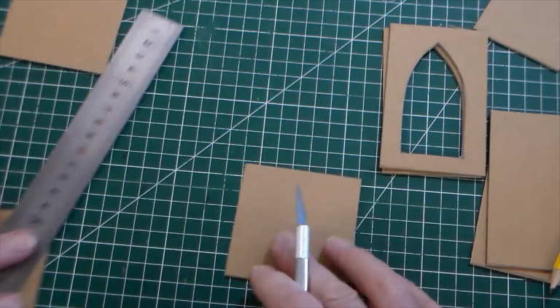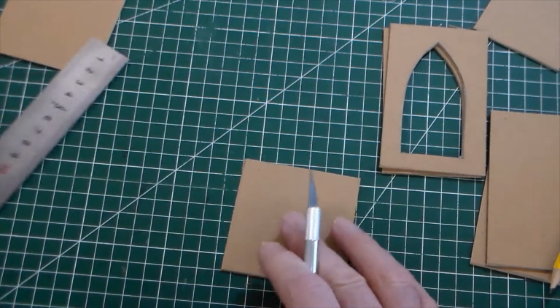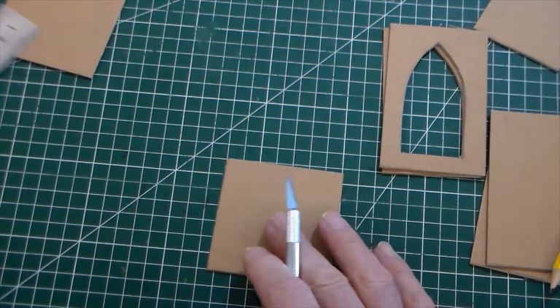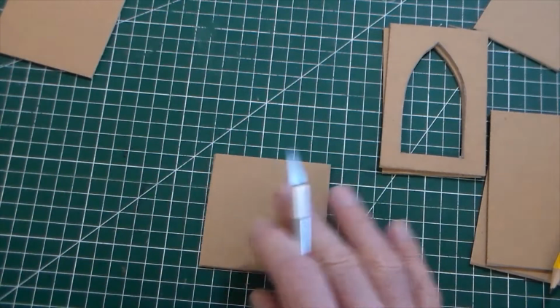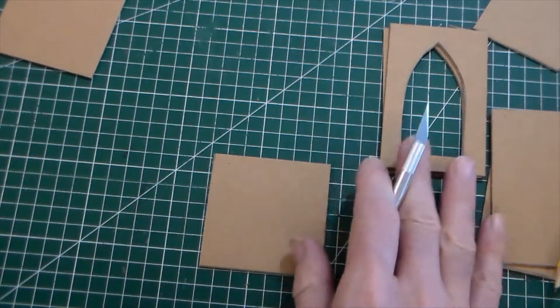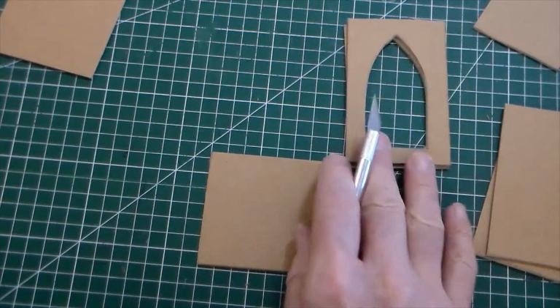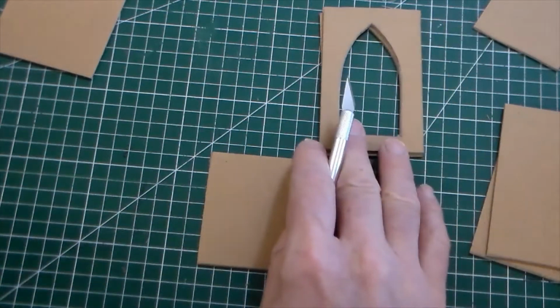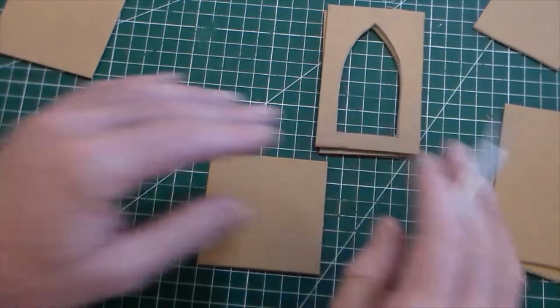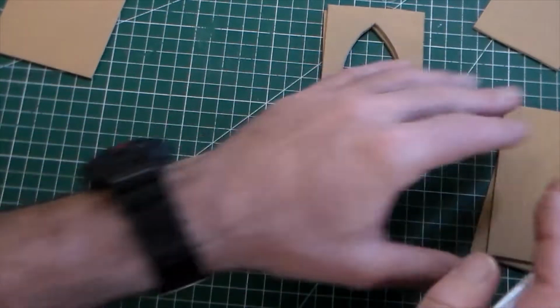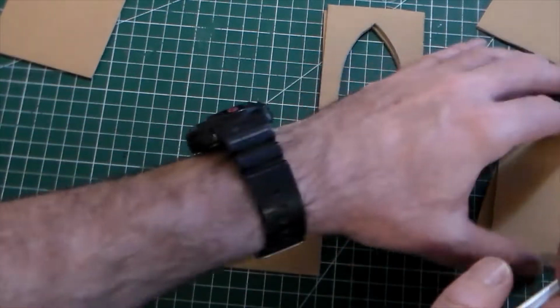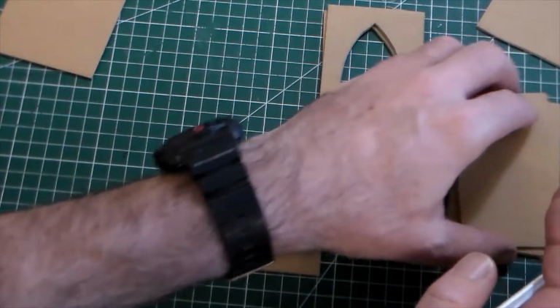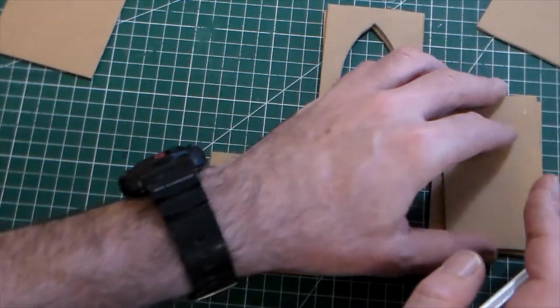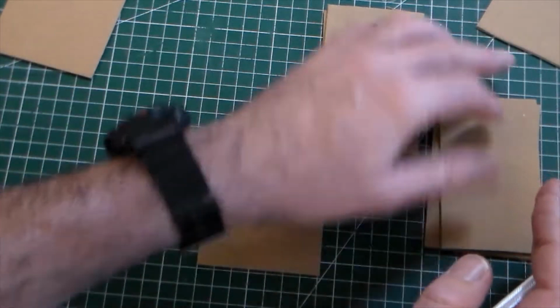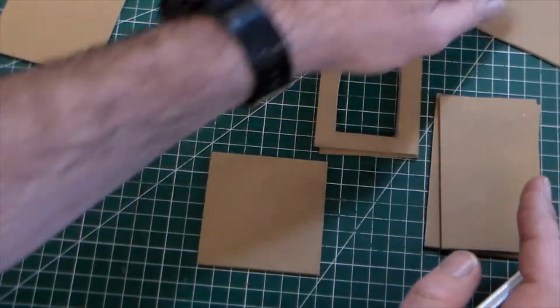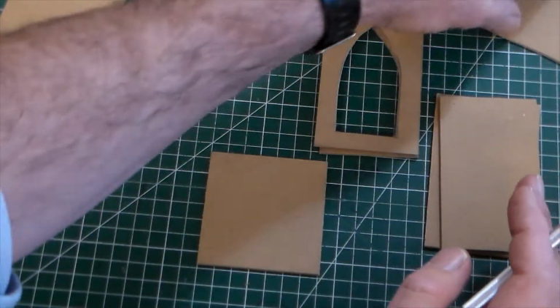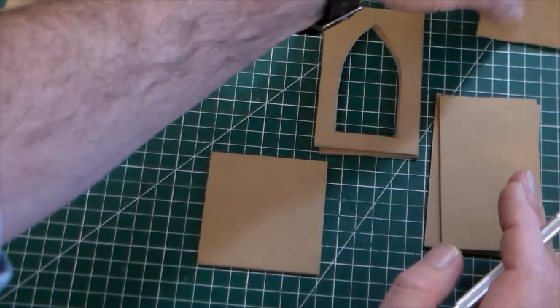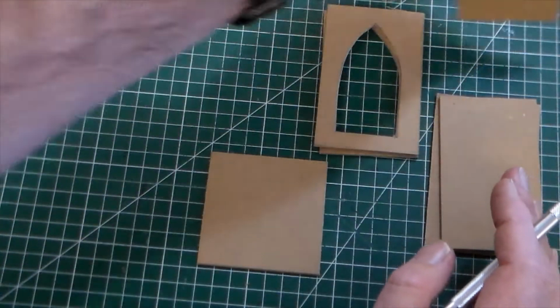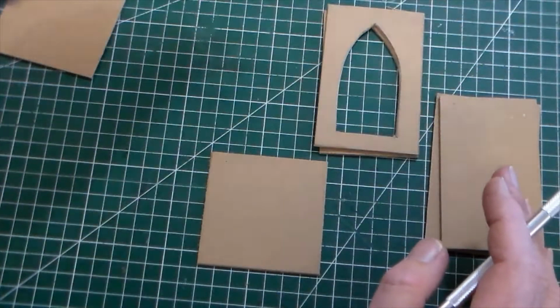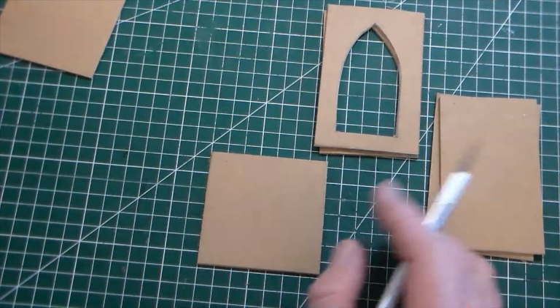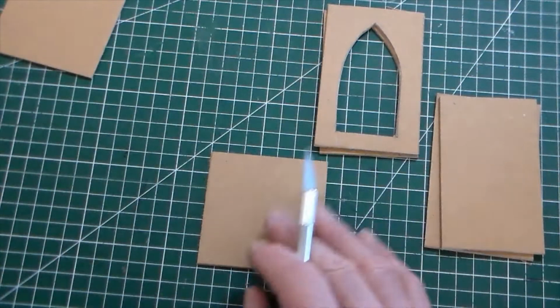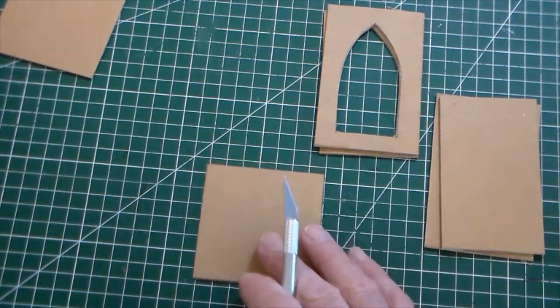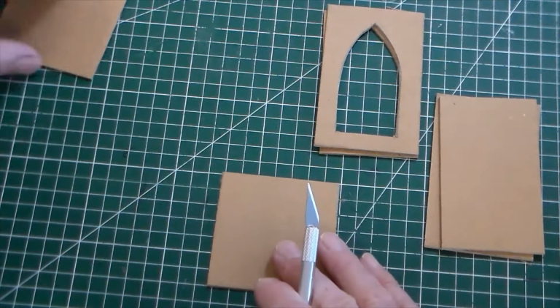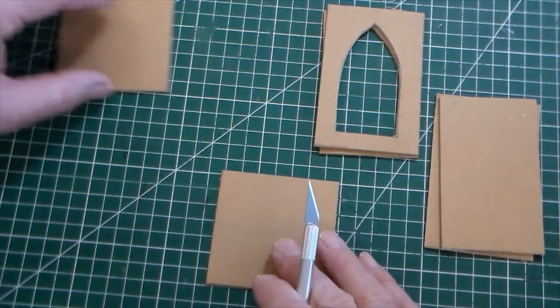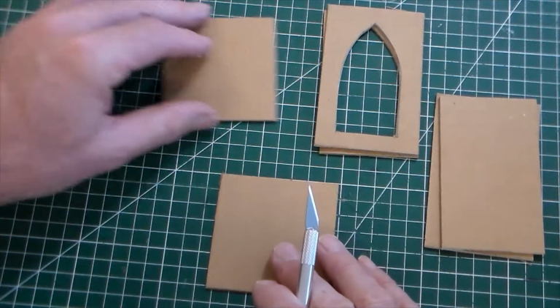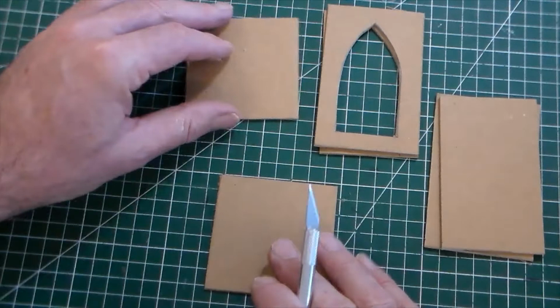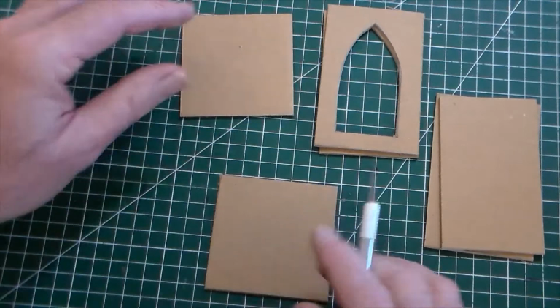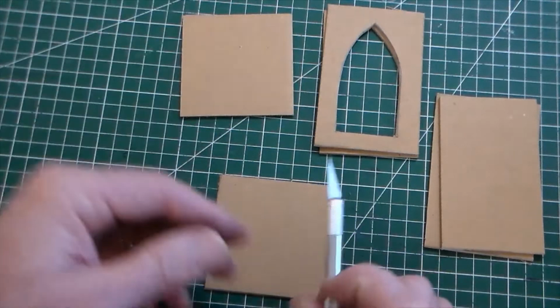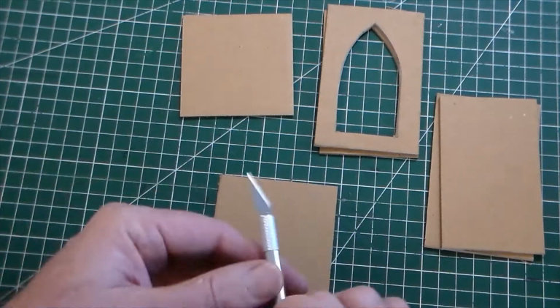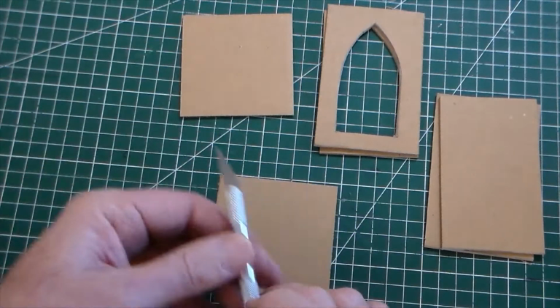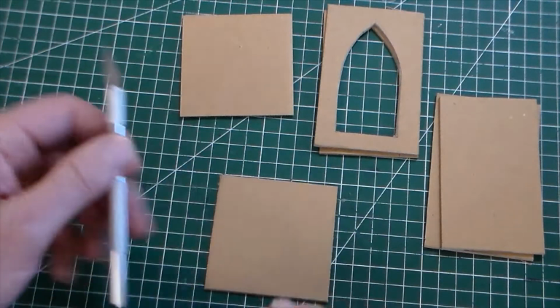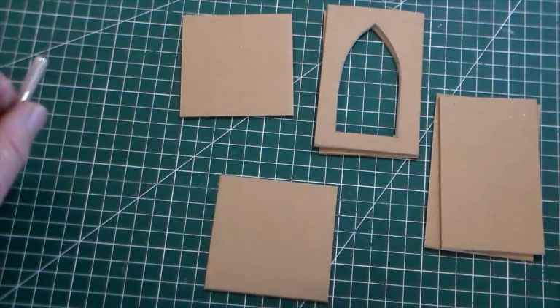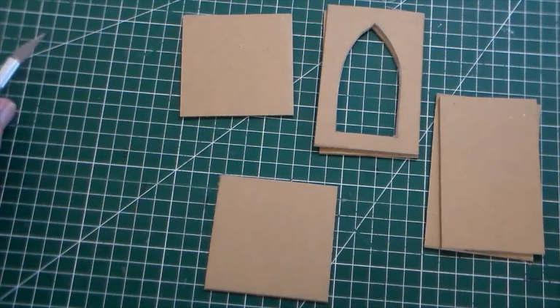So there's all my pieces. I've got two sides like that, two sides like that, a base and a lid.